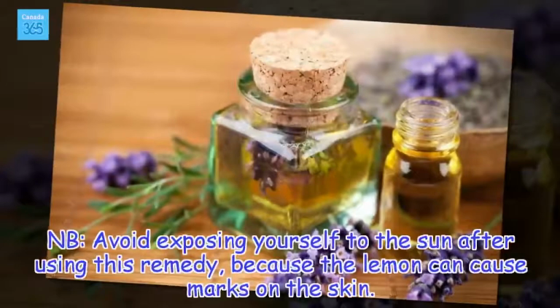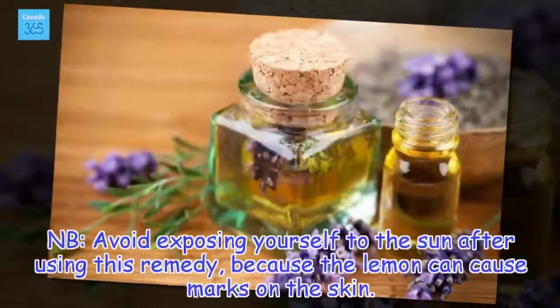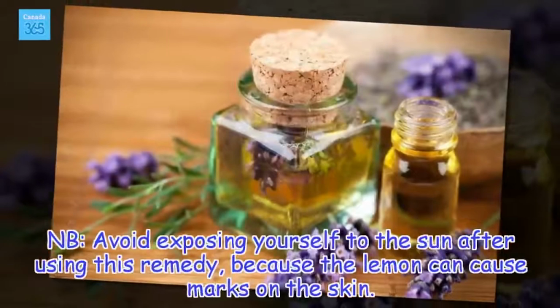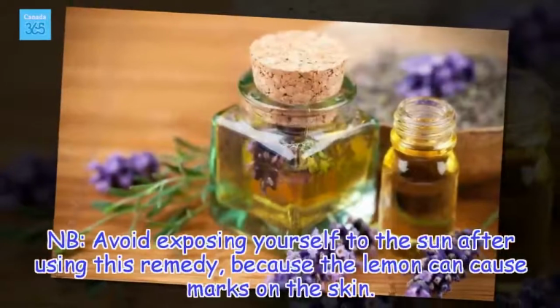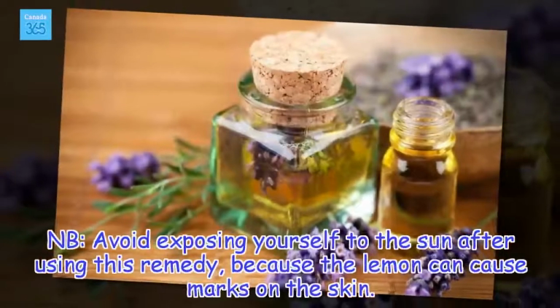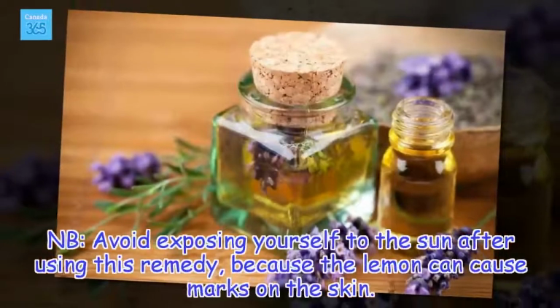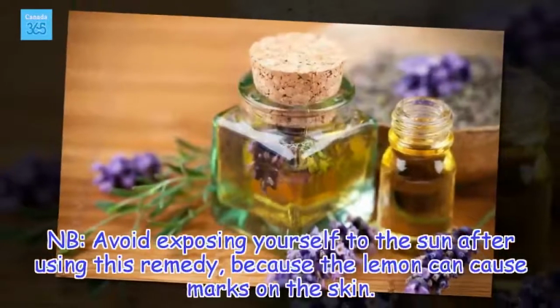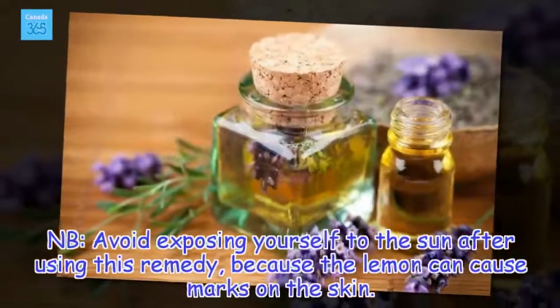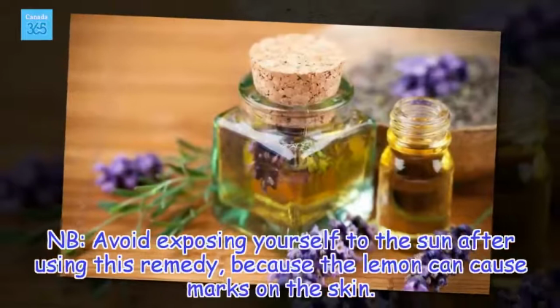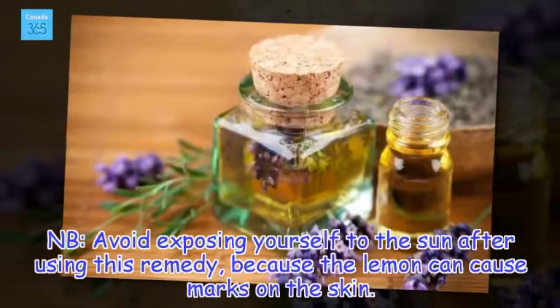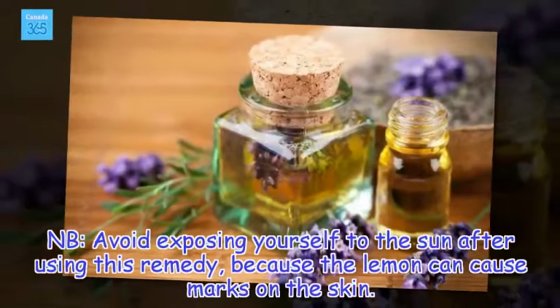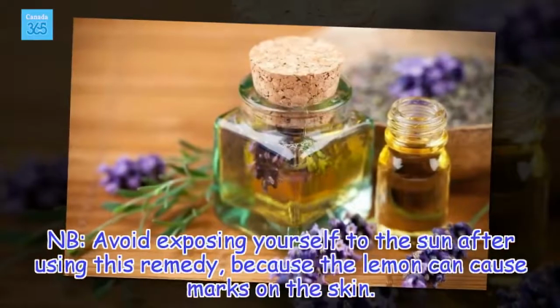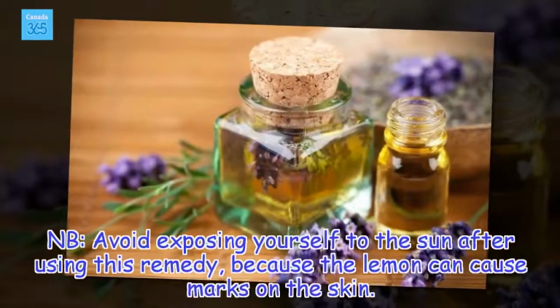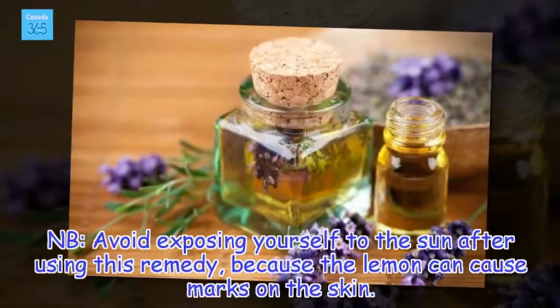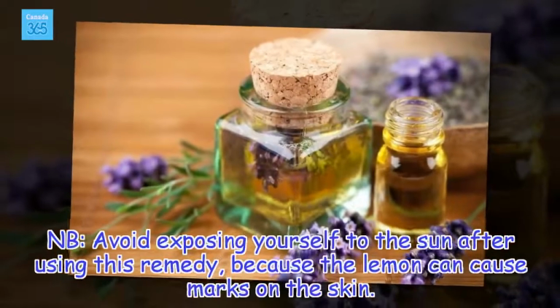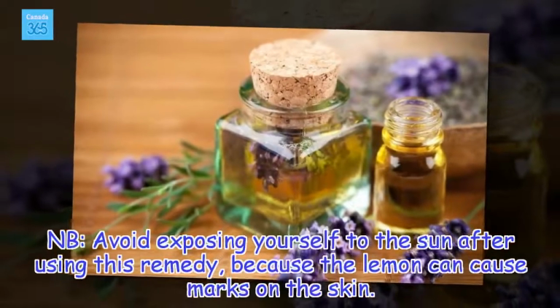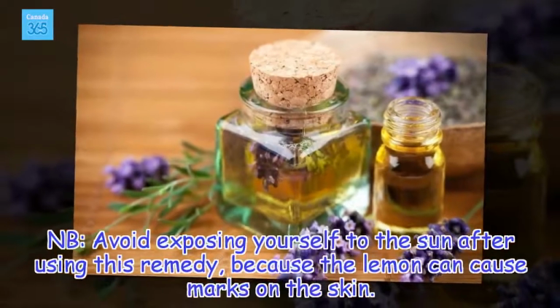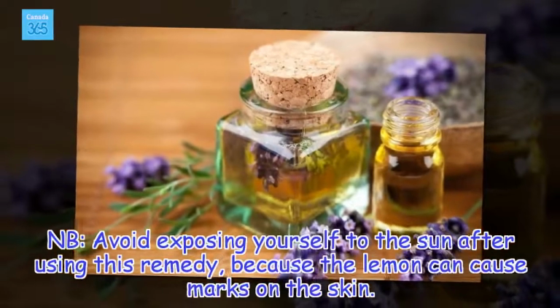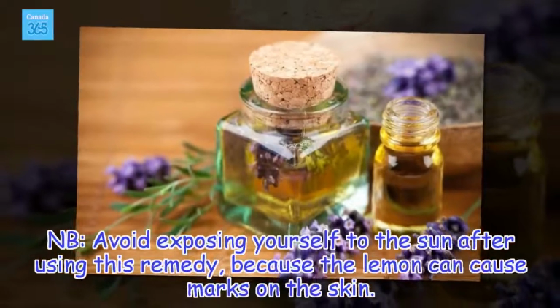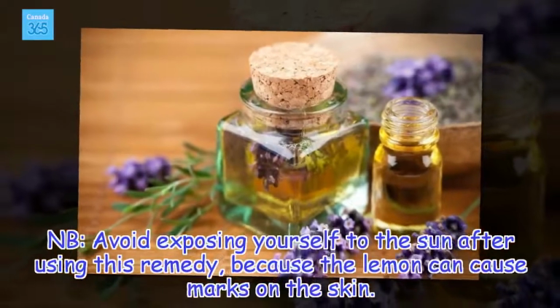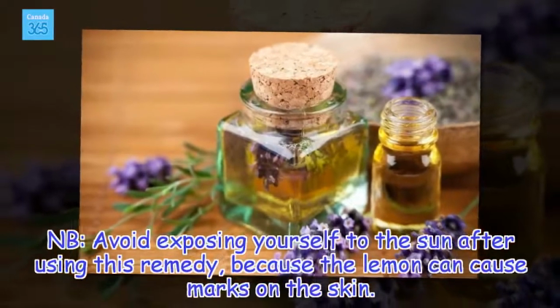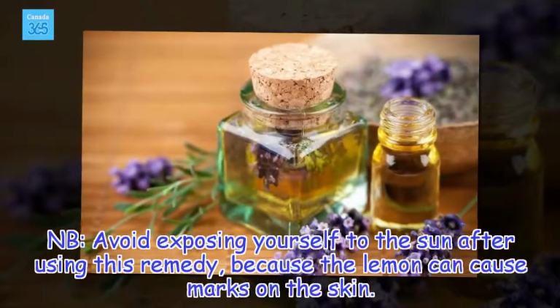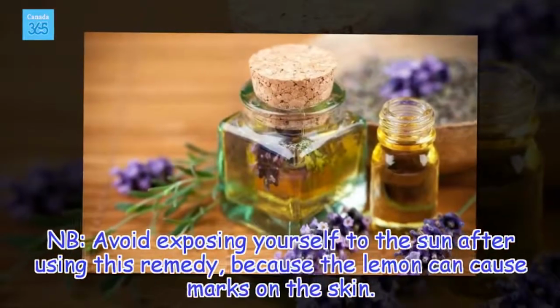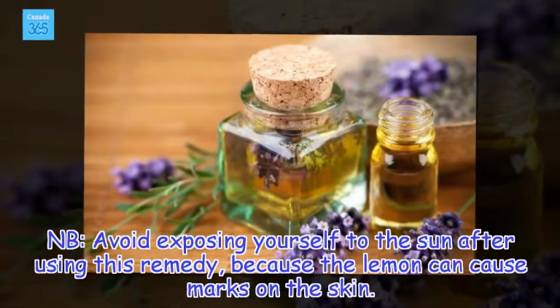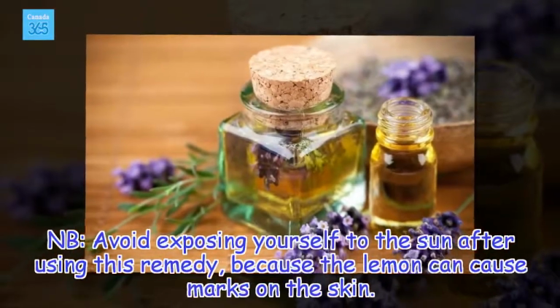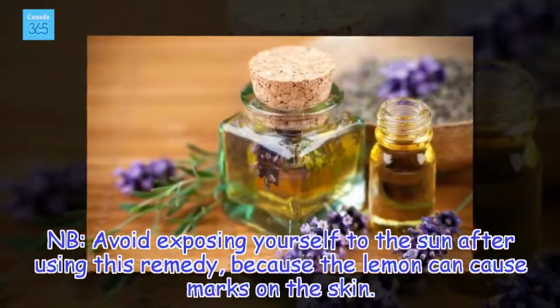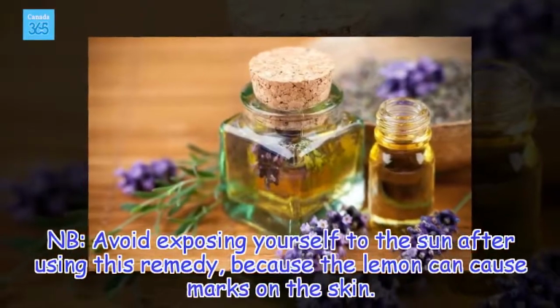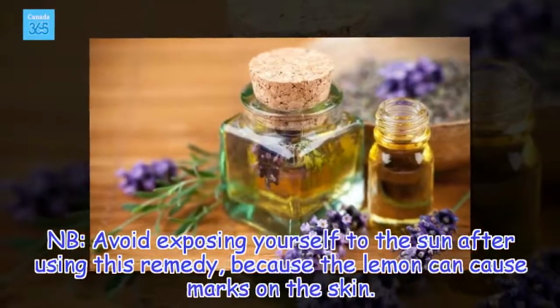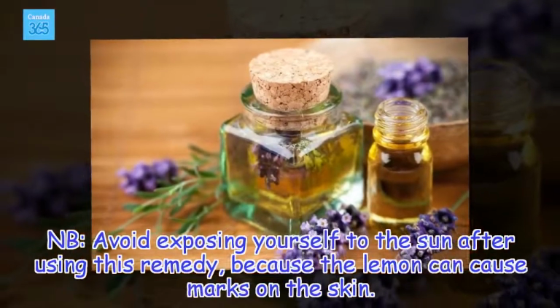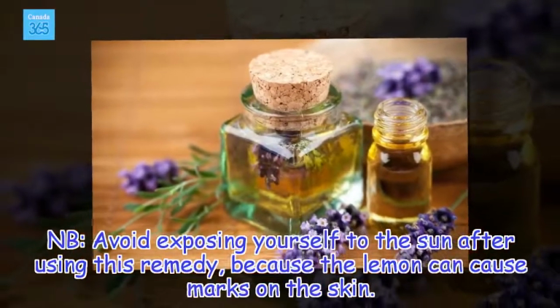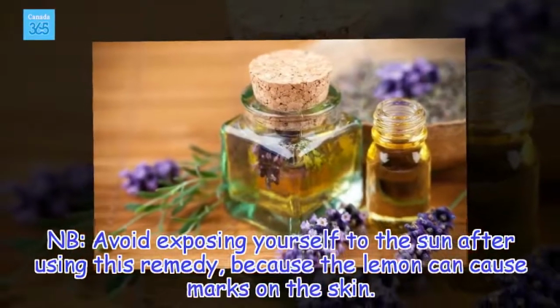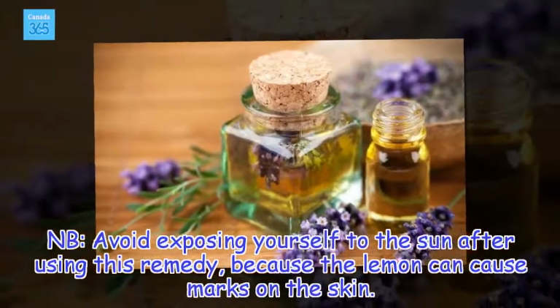Avoid exposing yourself to the sun after using this remedy, because the lemon can cause marks on the skin.